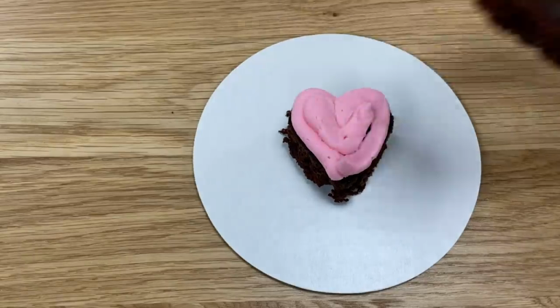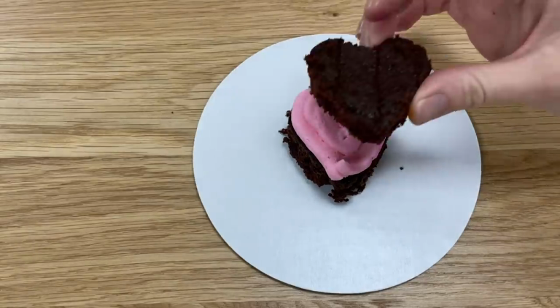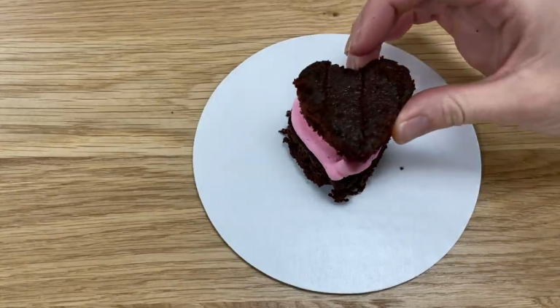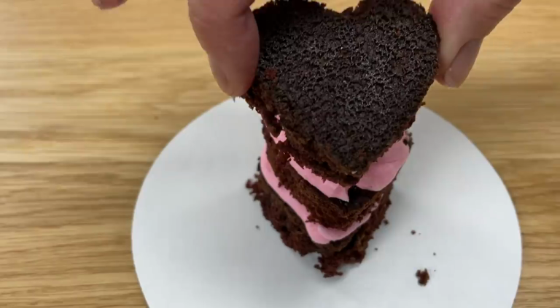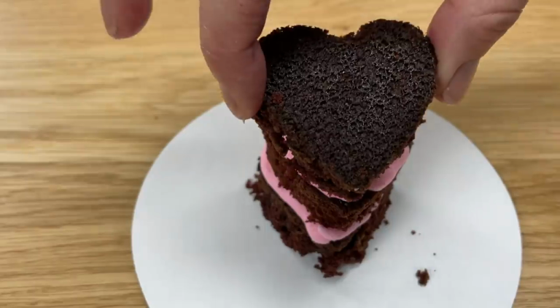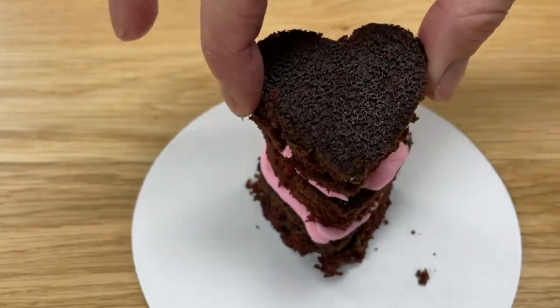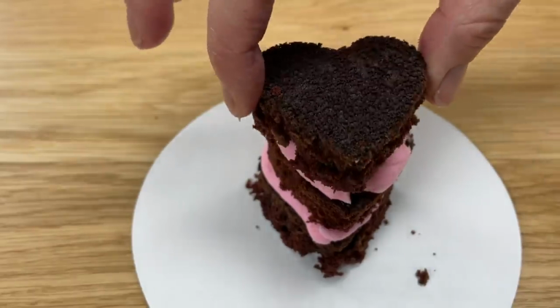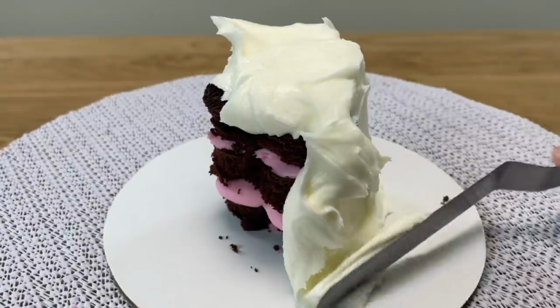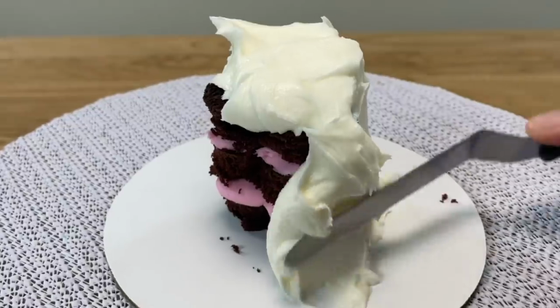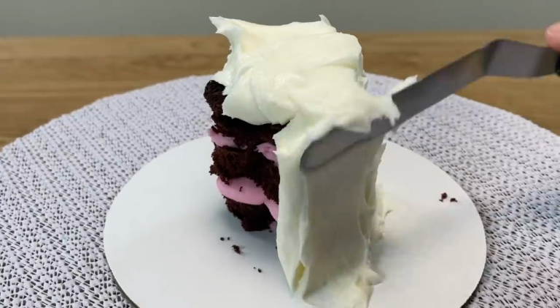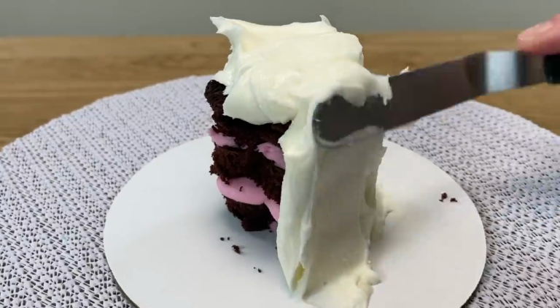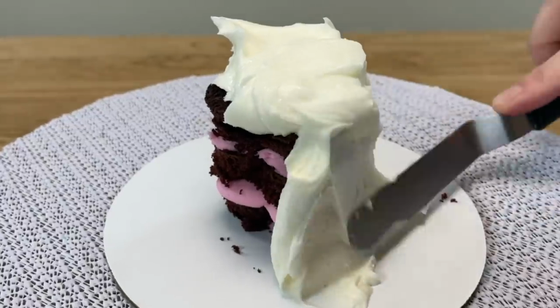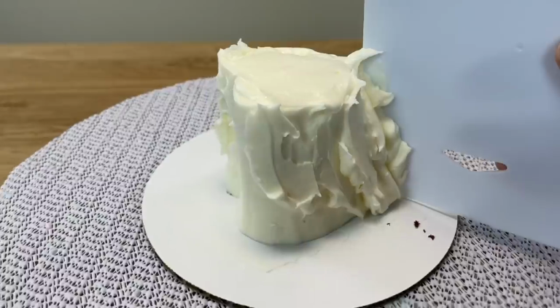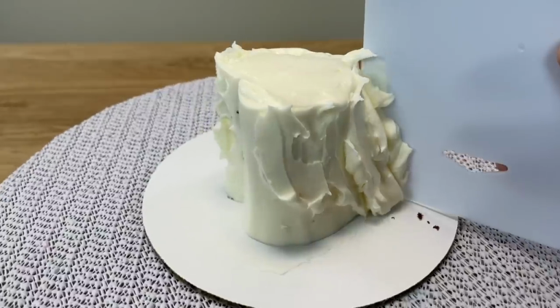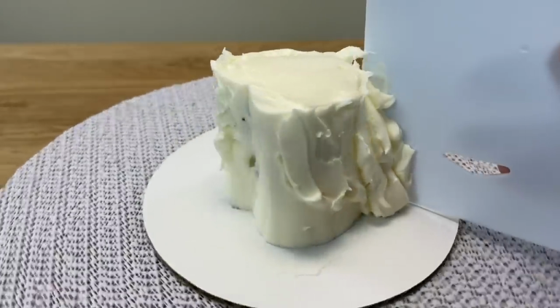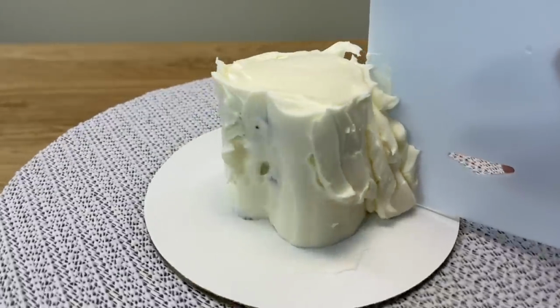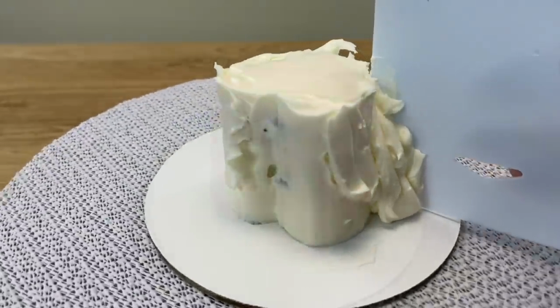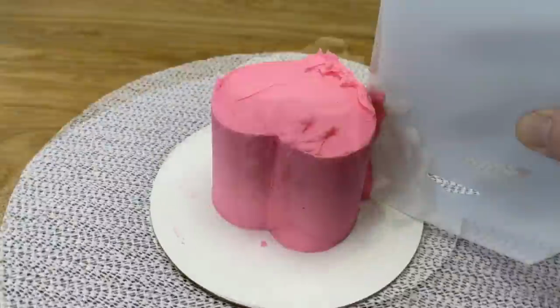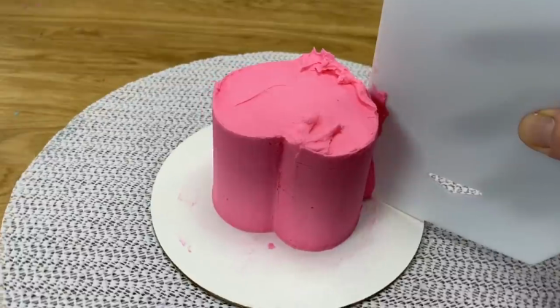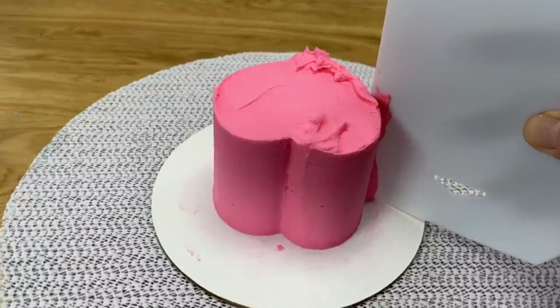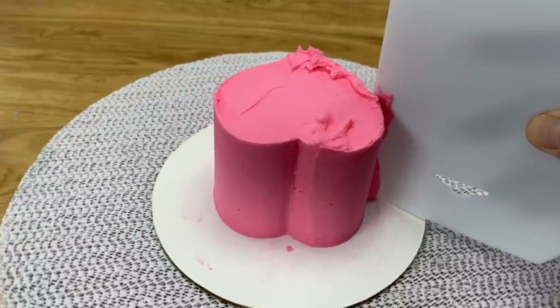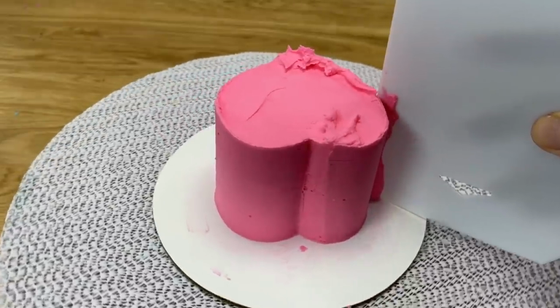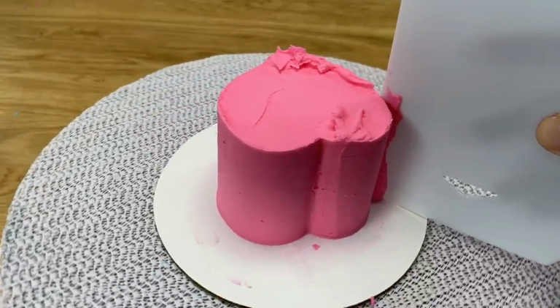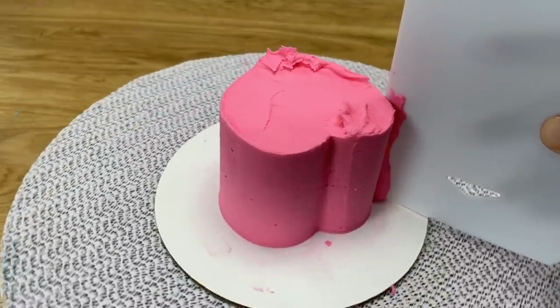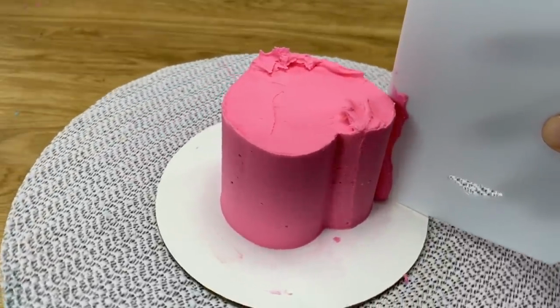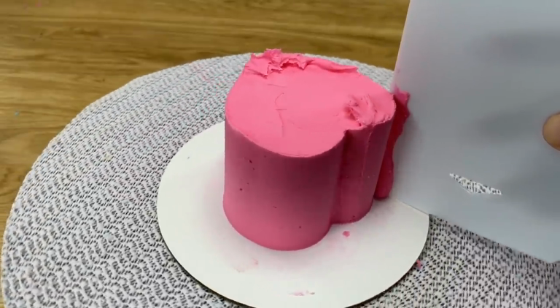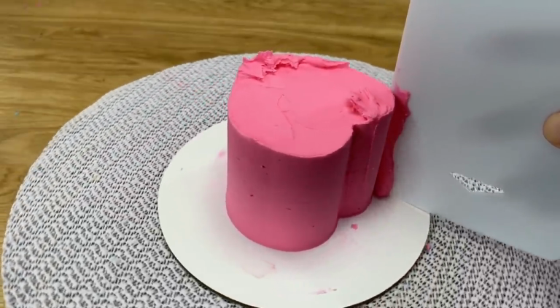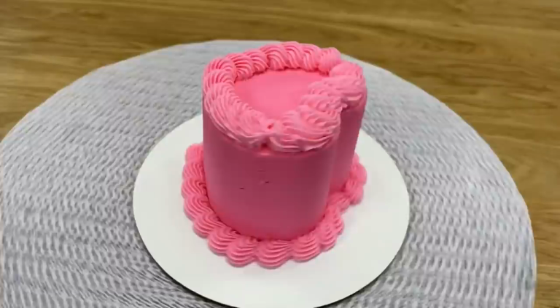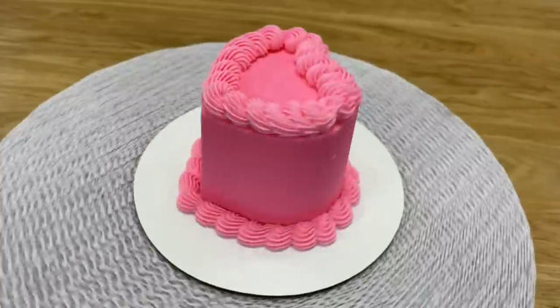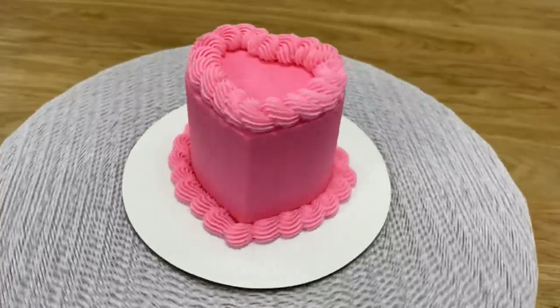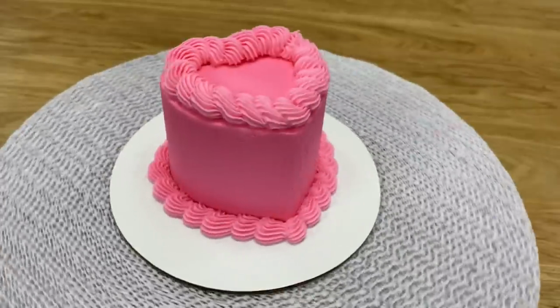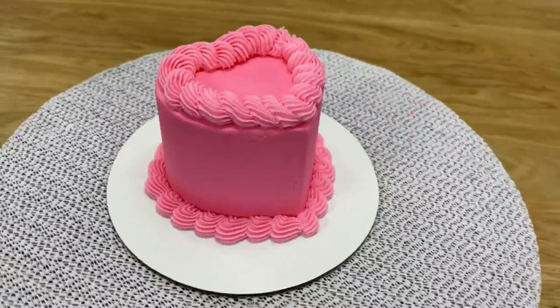I'm using my four-minute buttercream for all of the cakes in this video and you can find the recipe by clicking on the link at the top of the screen or in the video description.